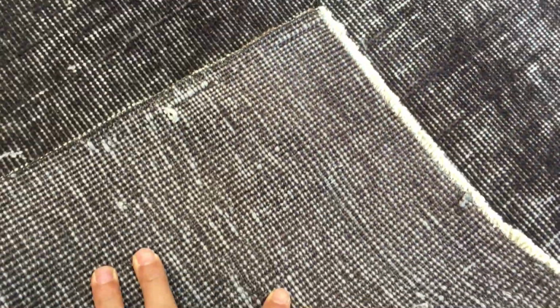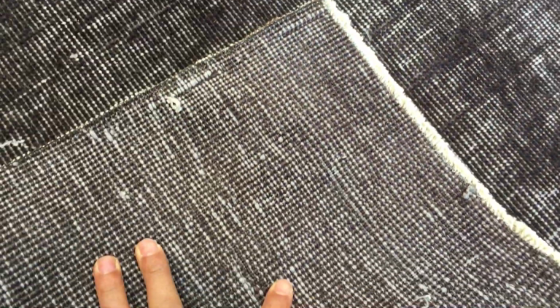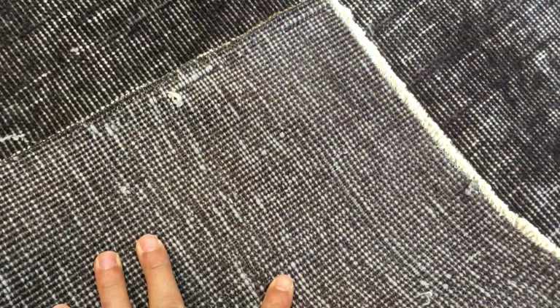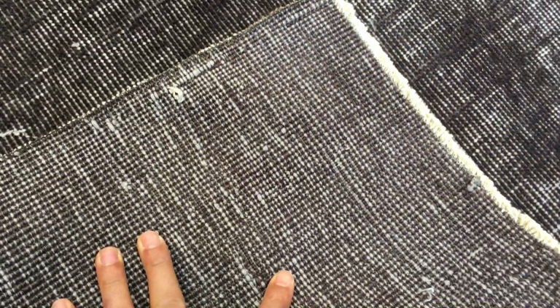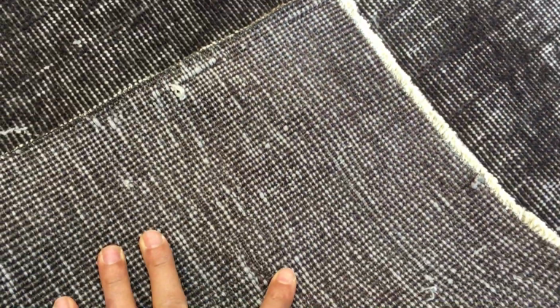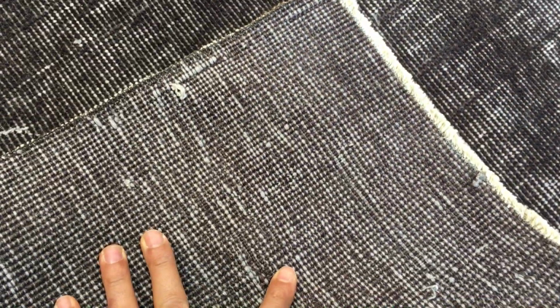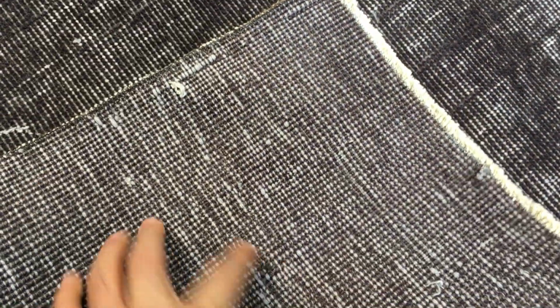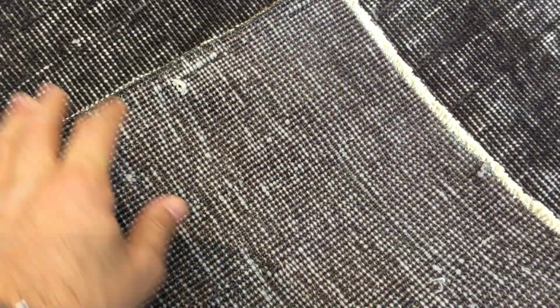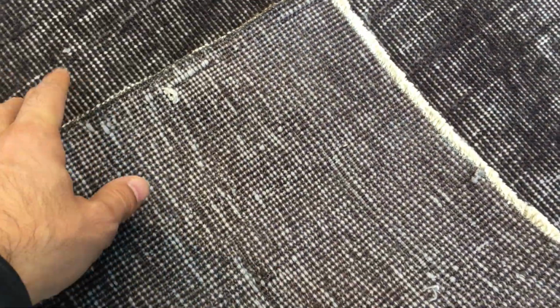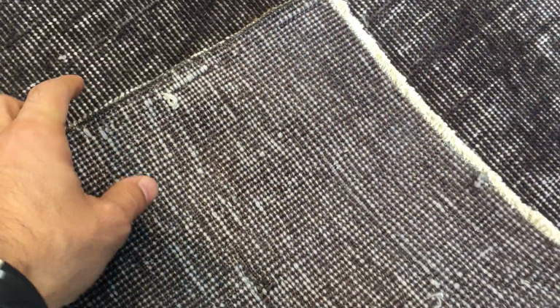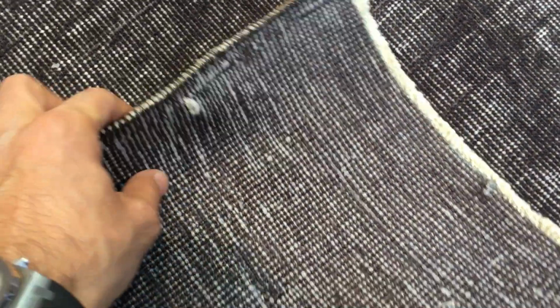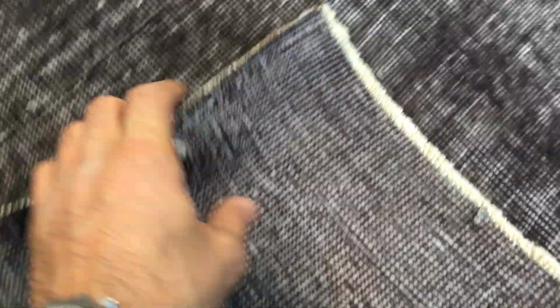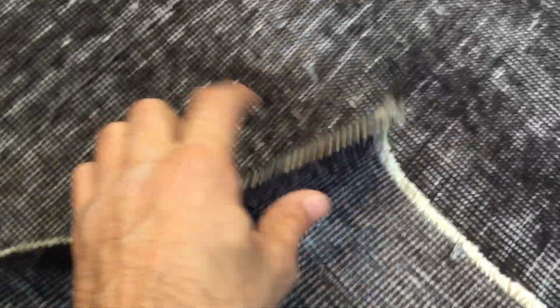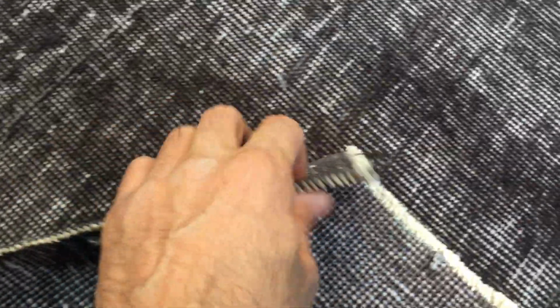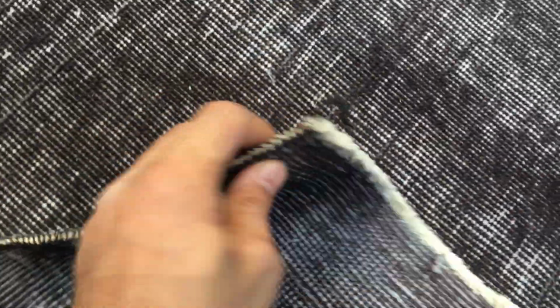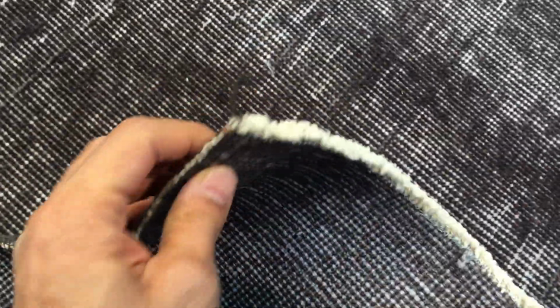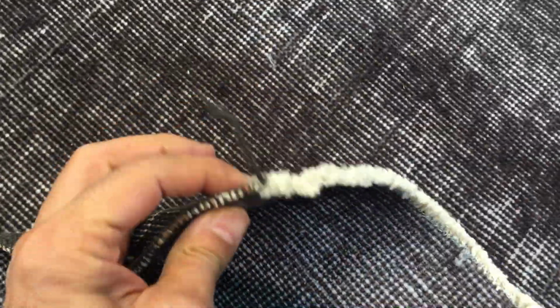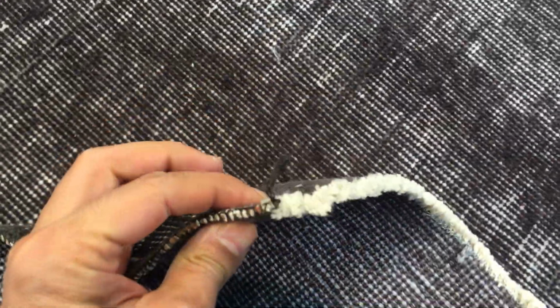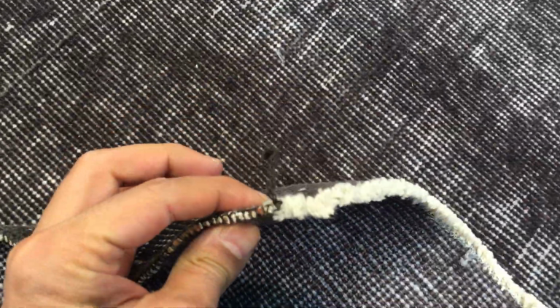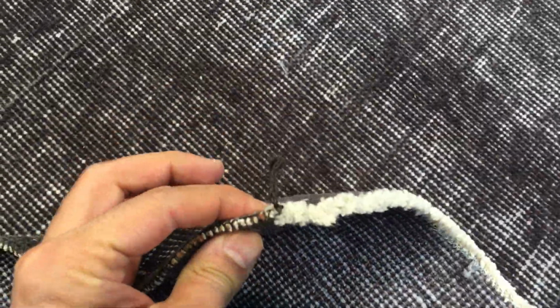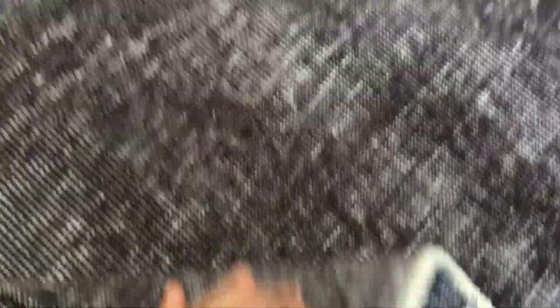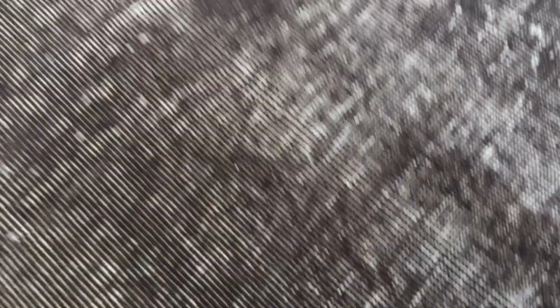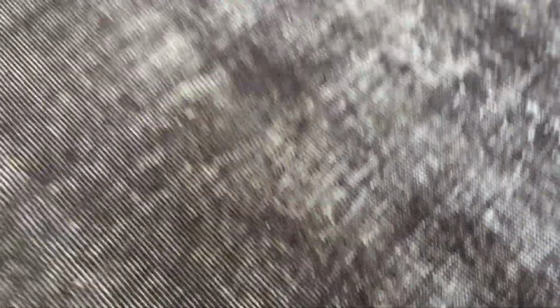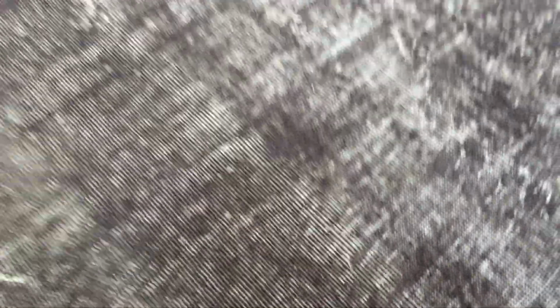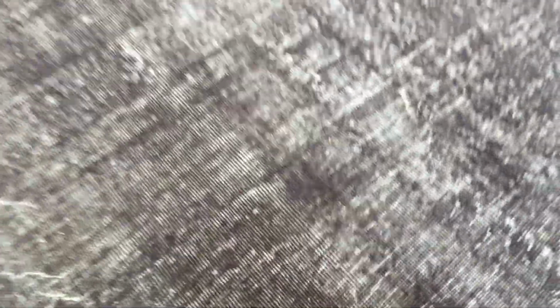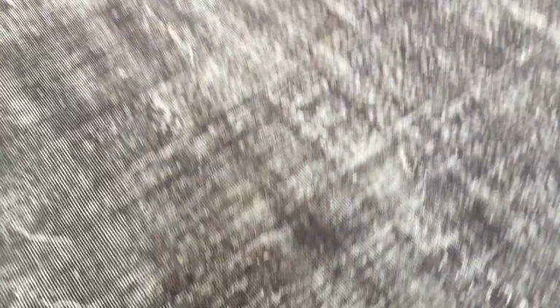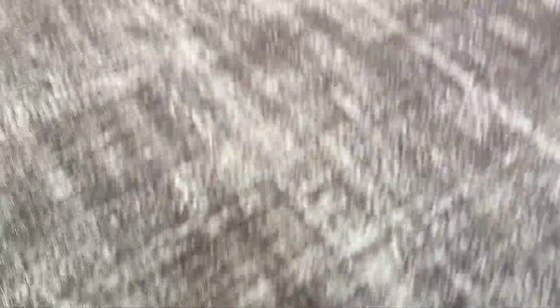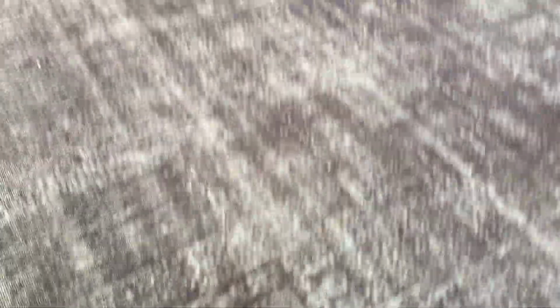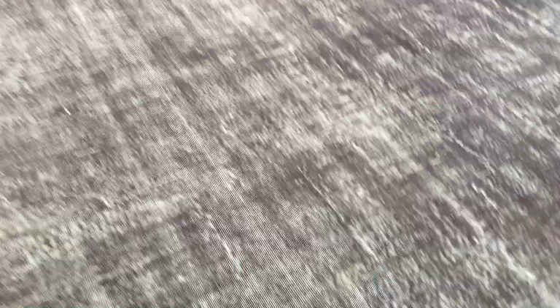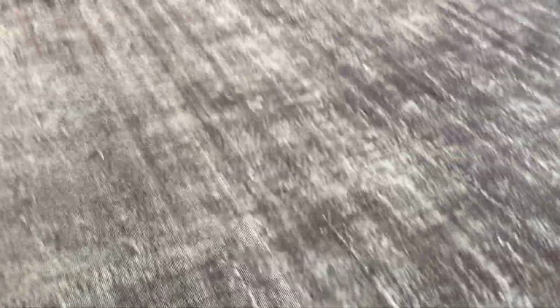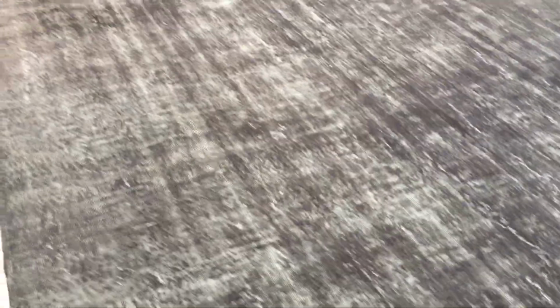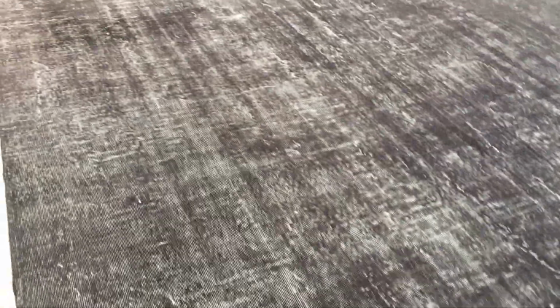On the back you can see the Turkish handmade knots. These carpets are not thick, so they're very easy to clean and maintain.